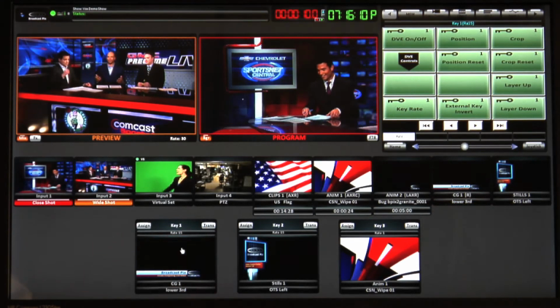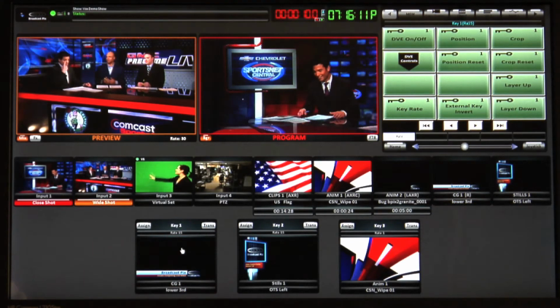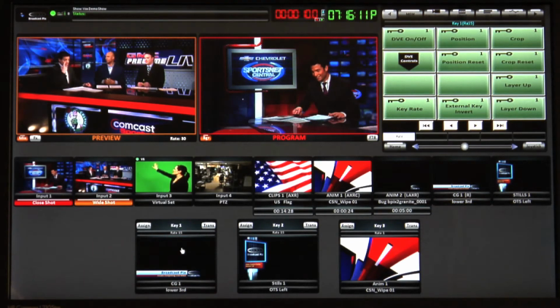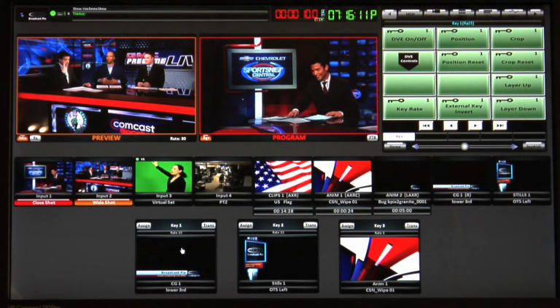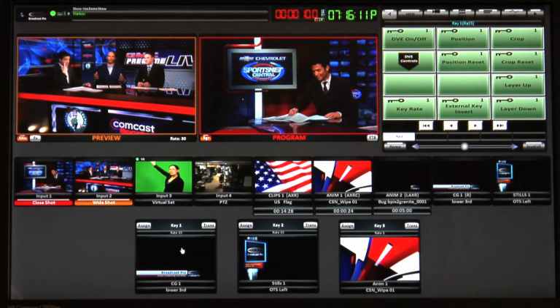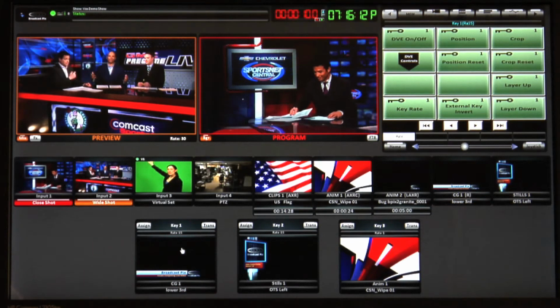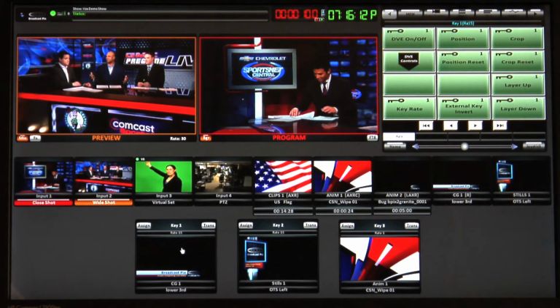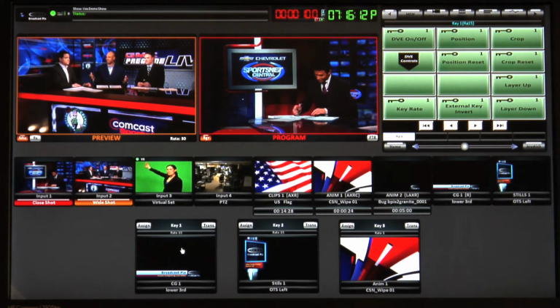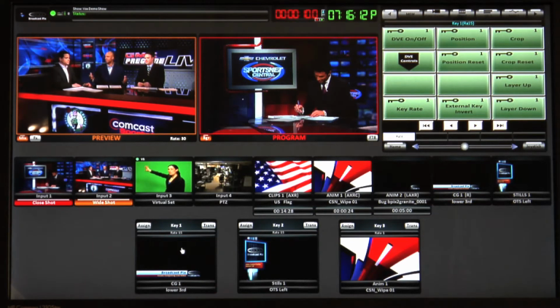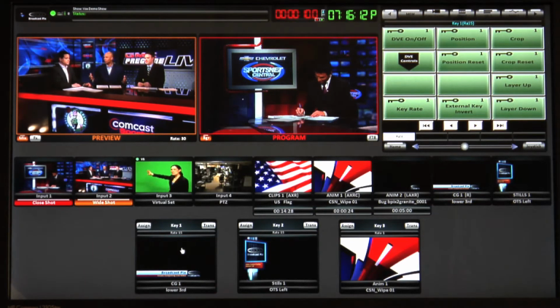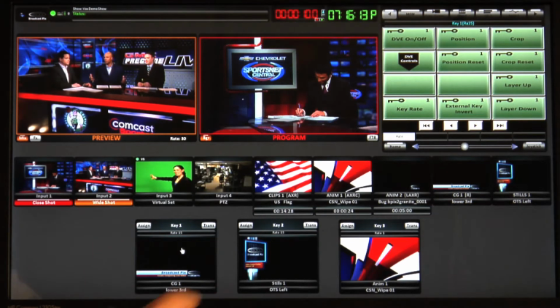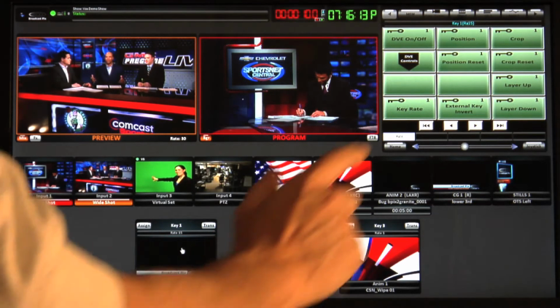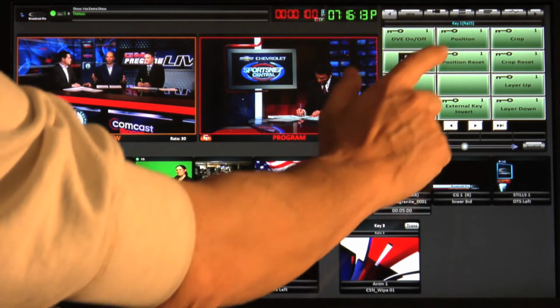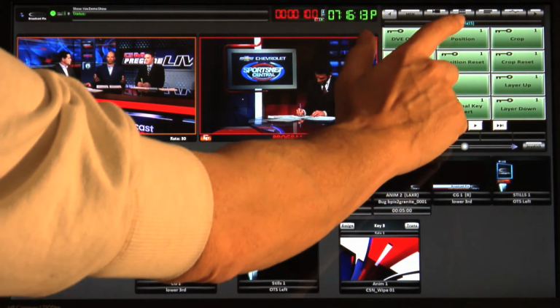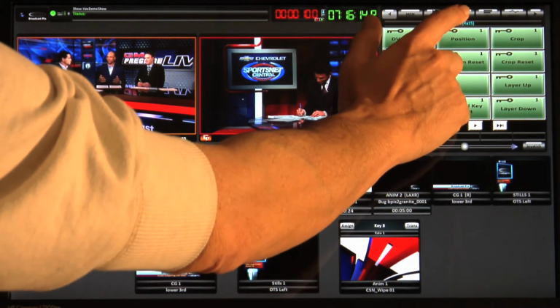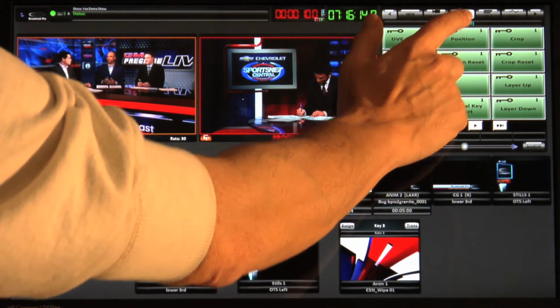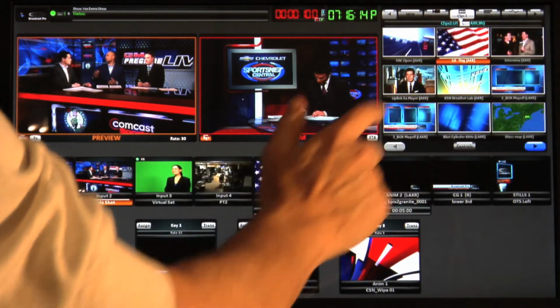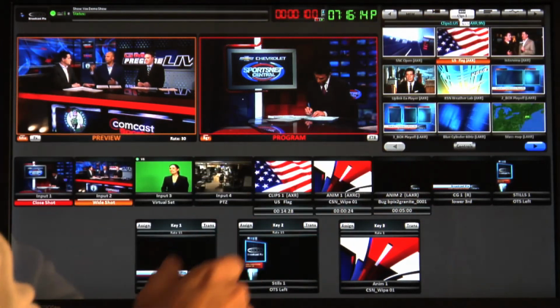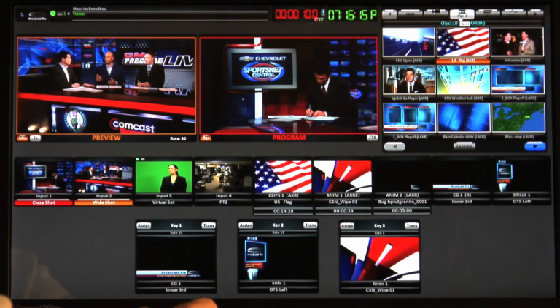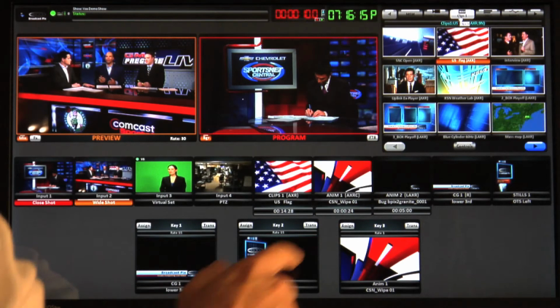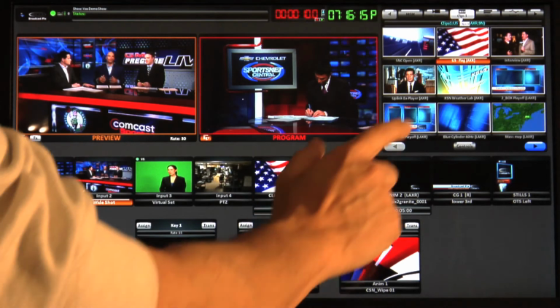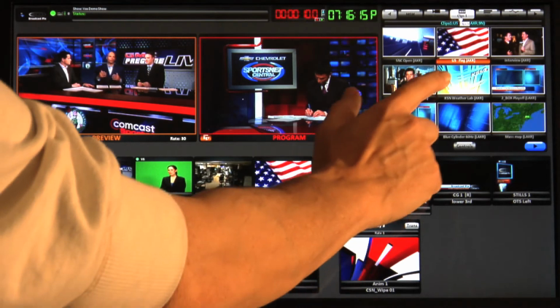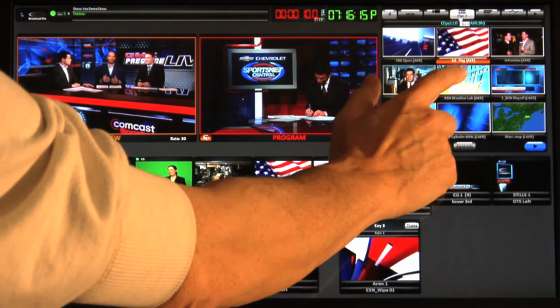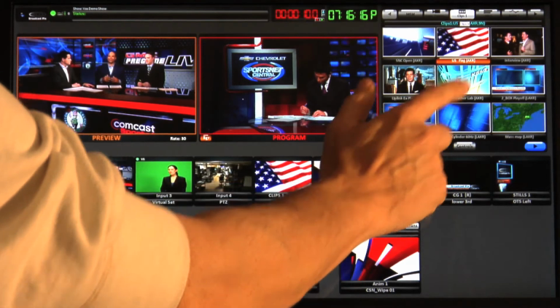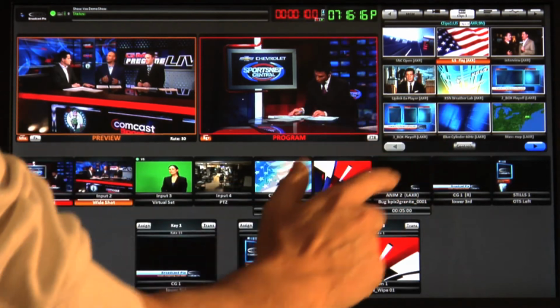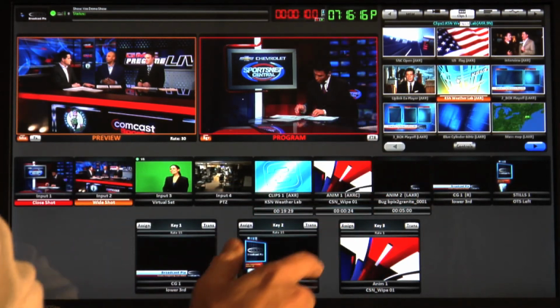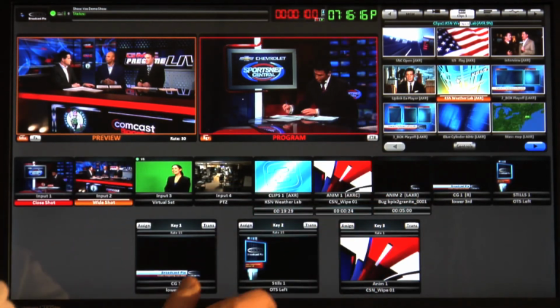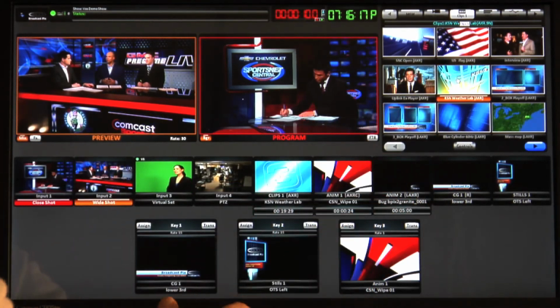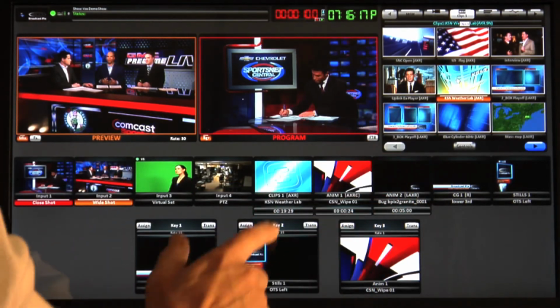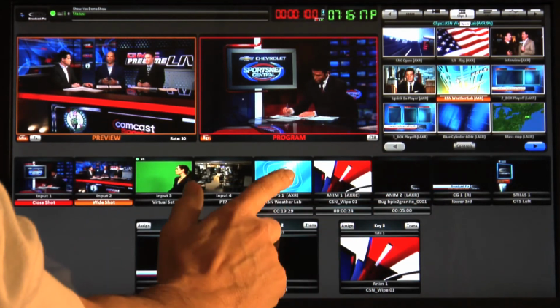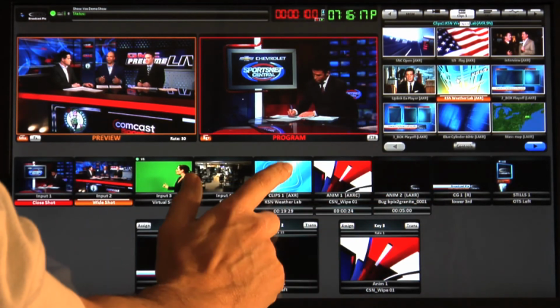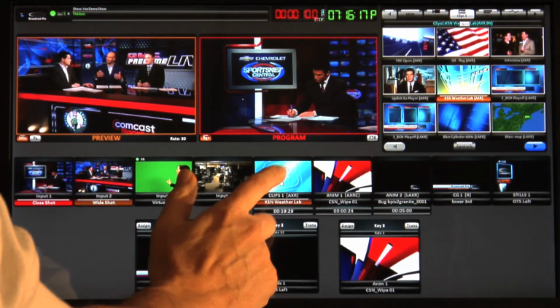Integrated live production is easy with Broadcast Pix as you can see thumbnails in your clip store and cue a clip for playback.